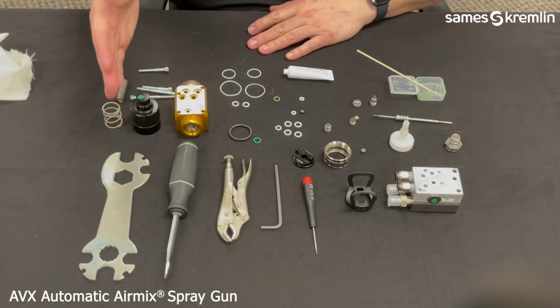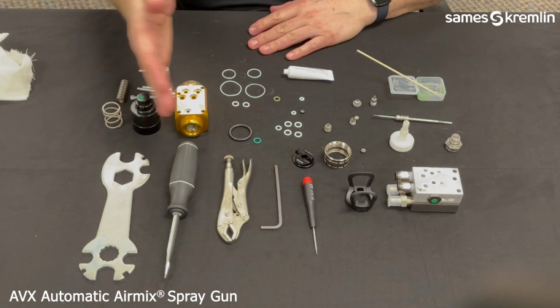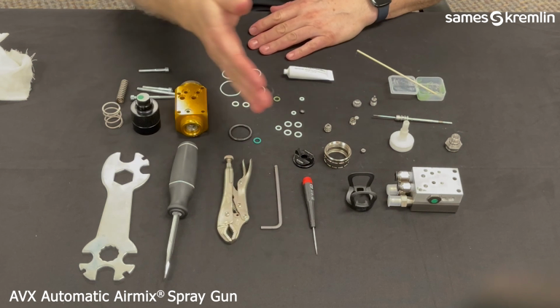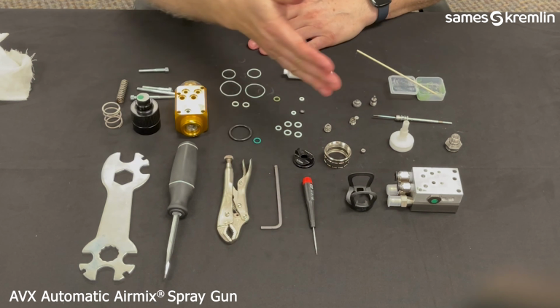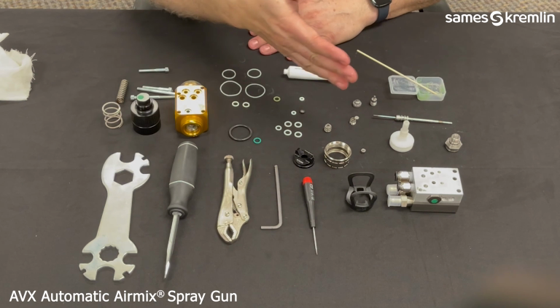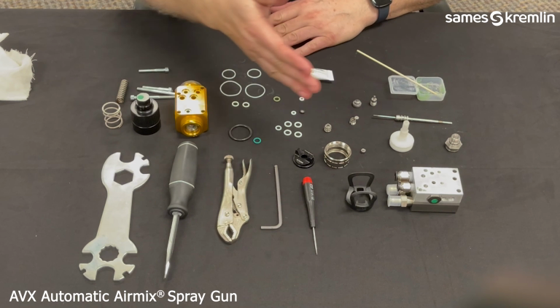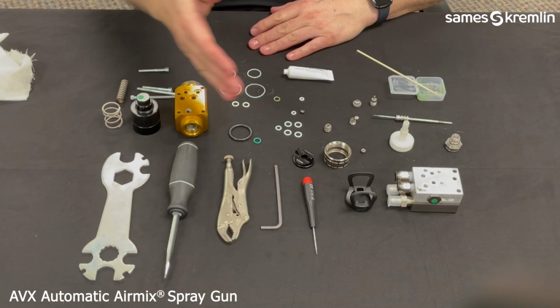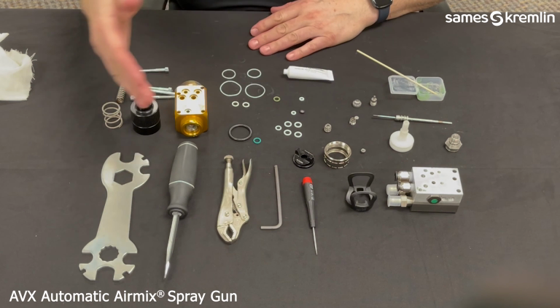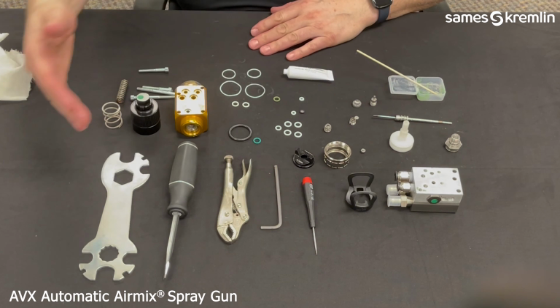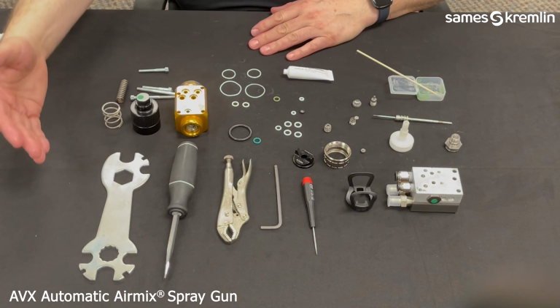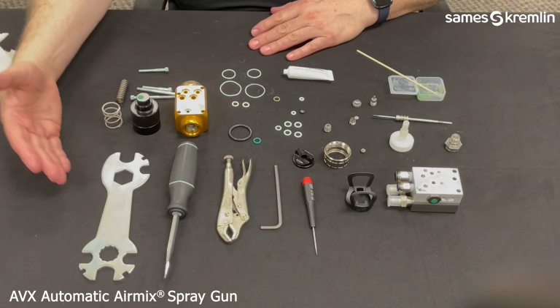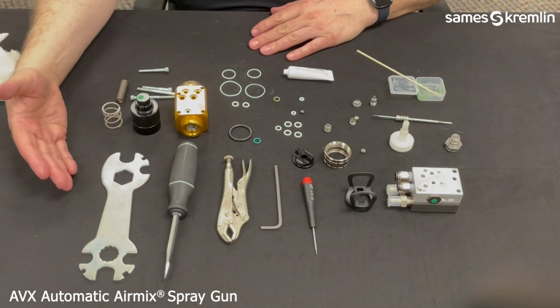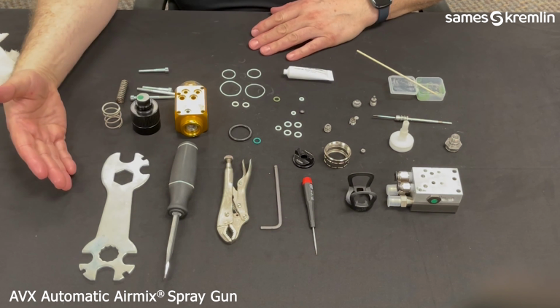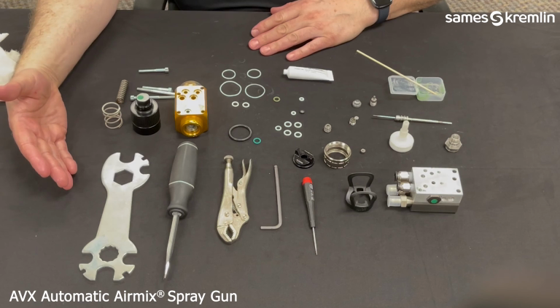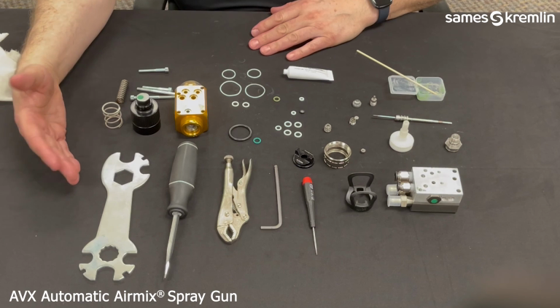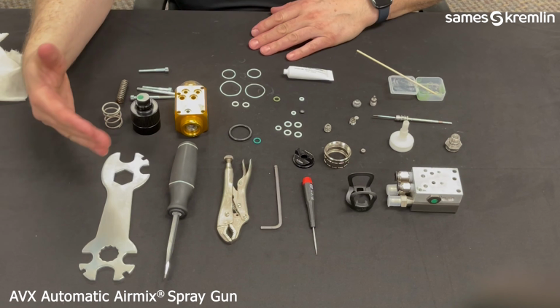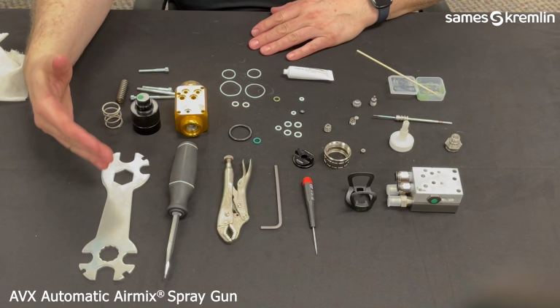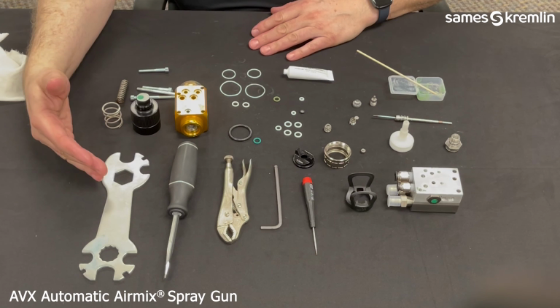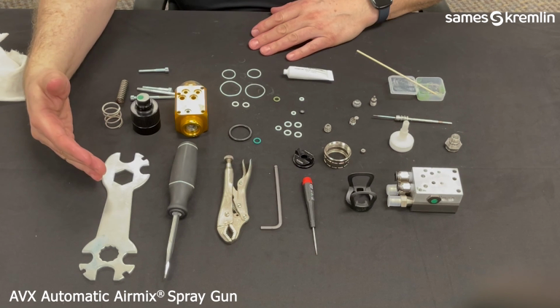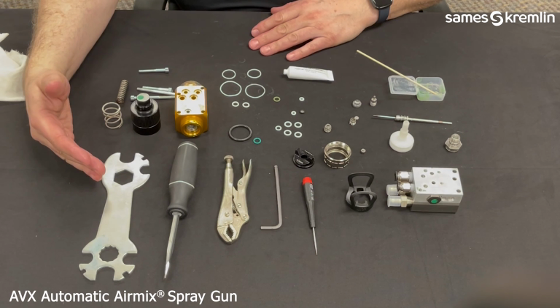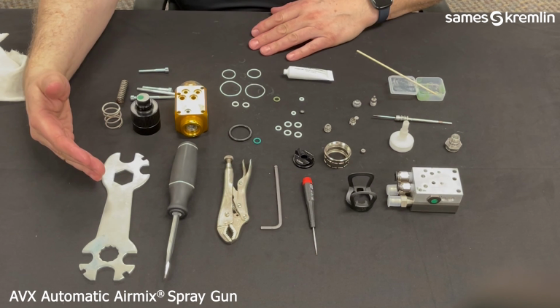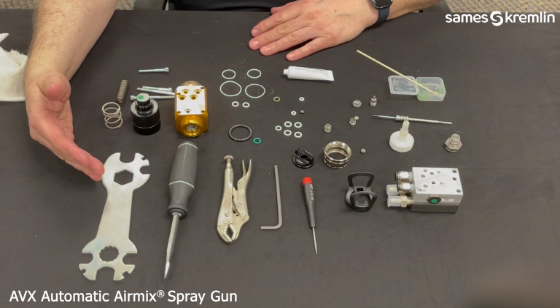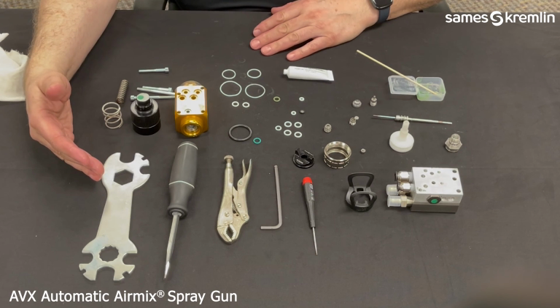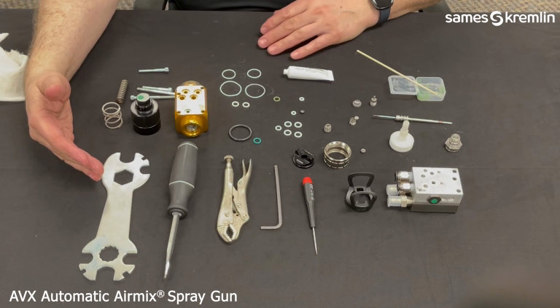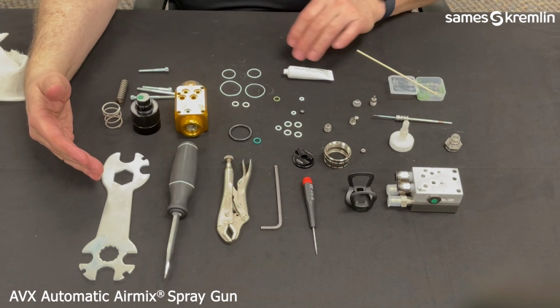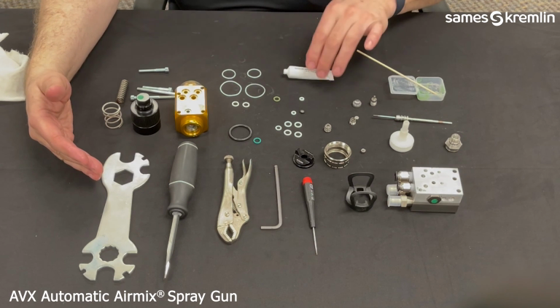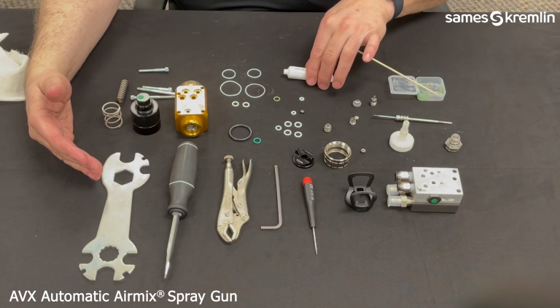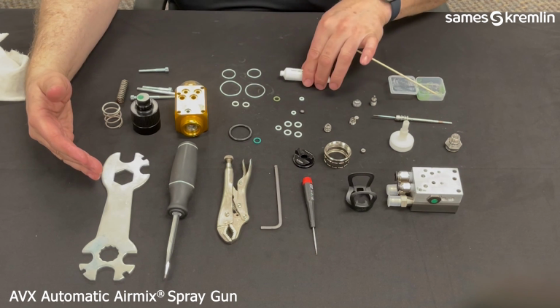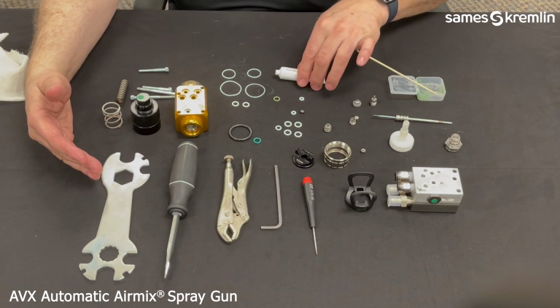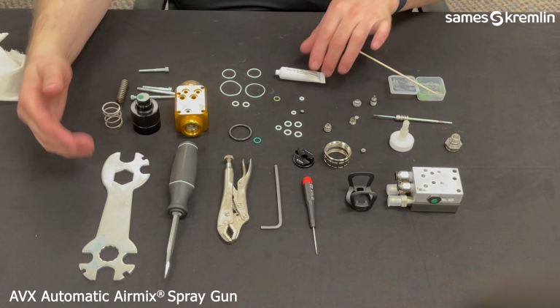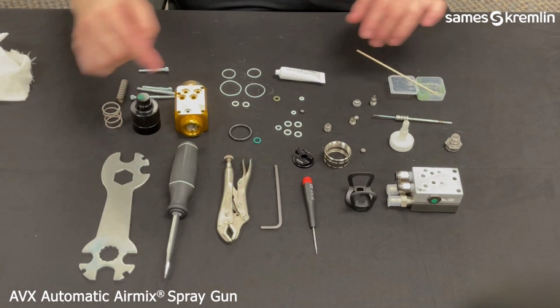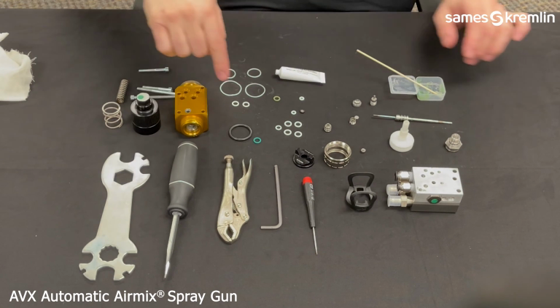Hello. This video will show how to assemble the Saamez AVX Automatic Air Mix Spray Gun.